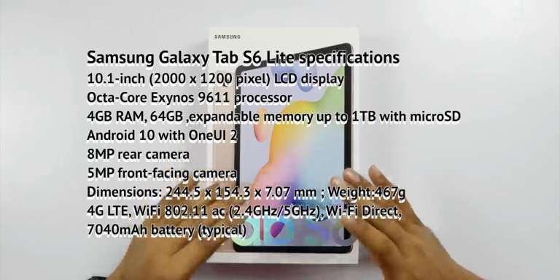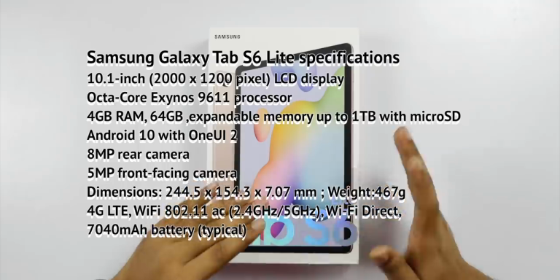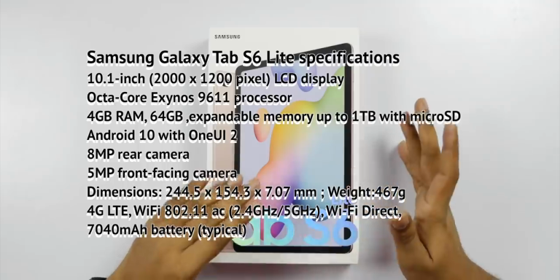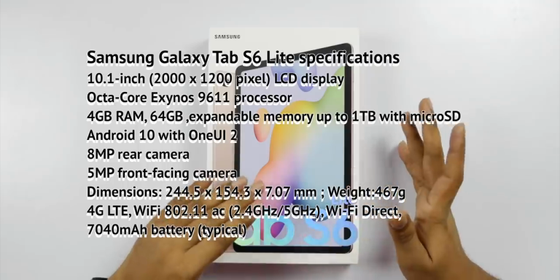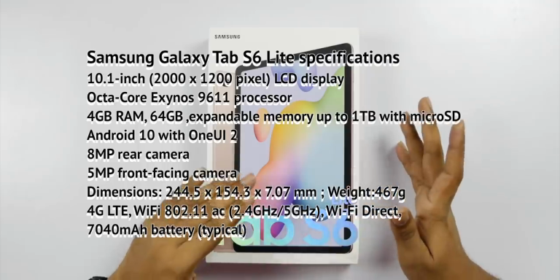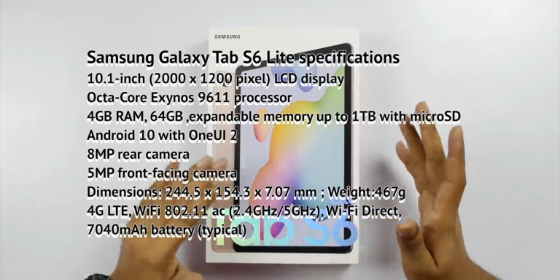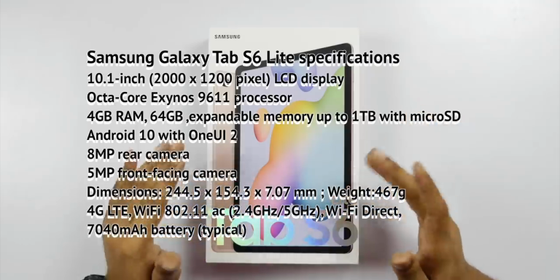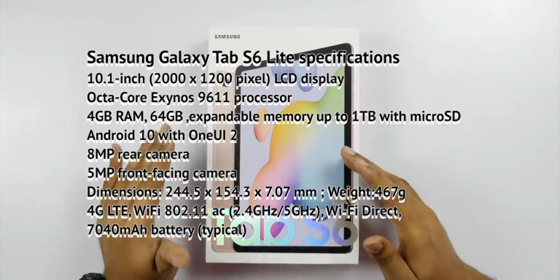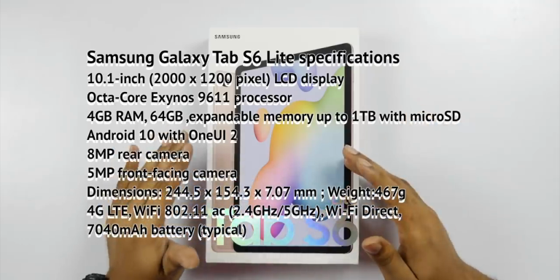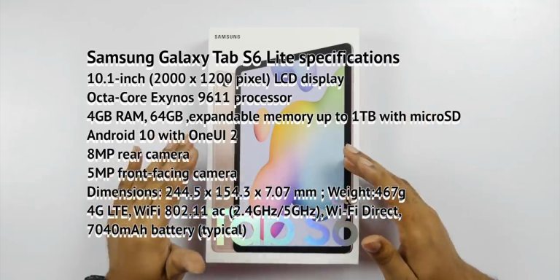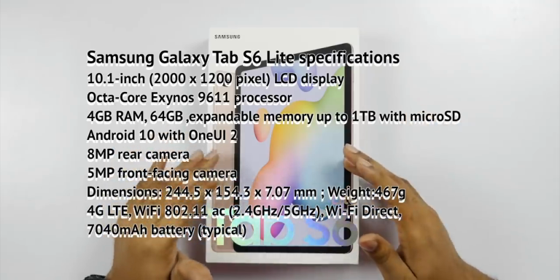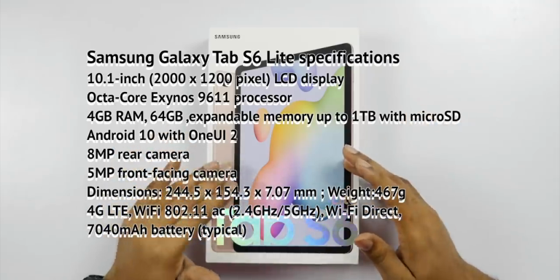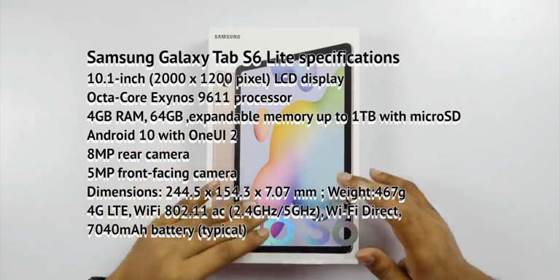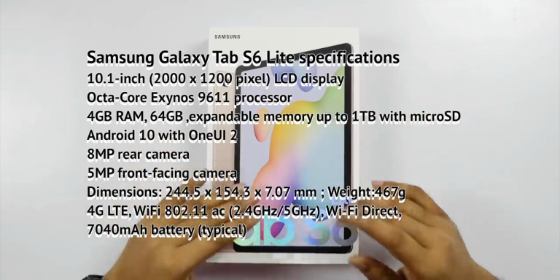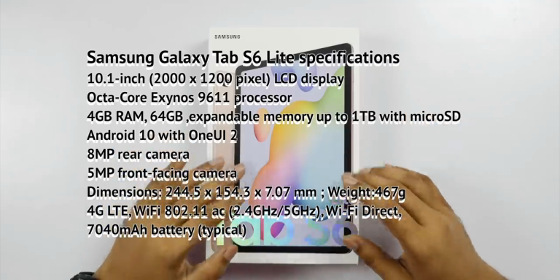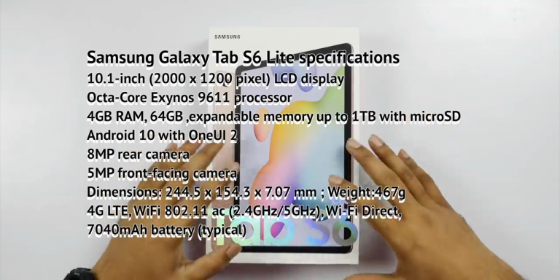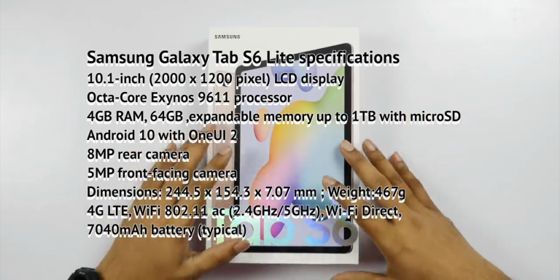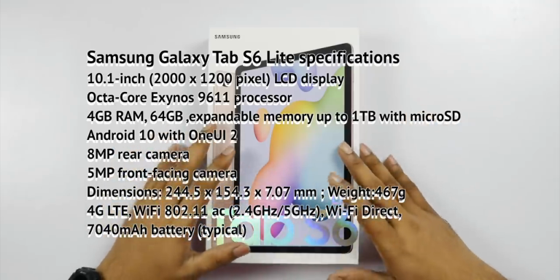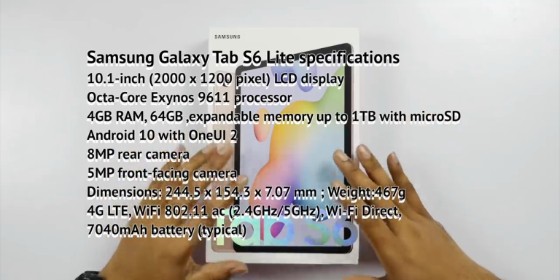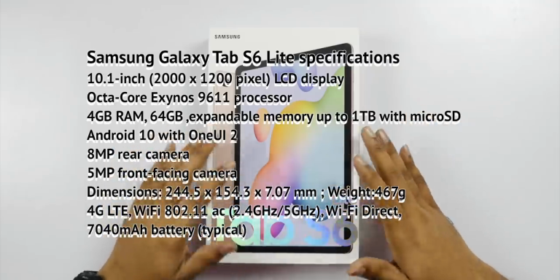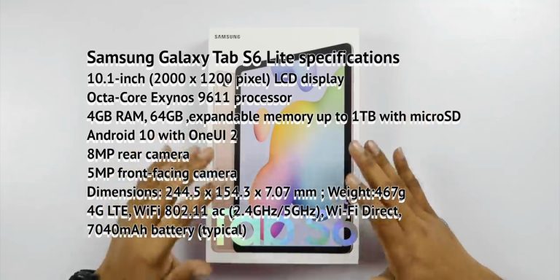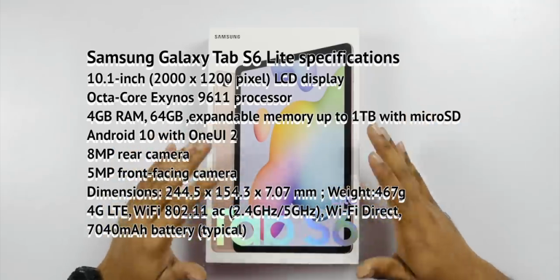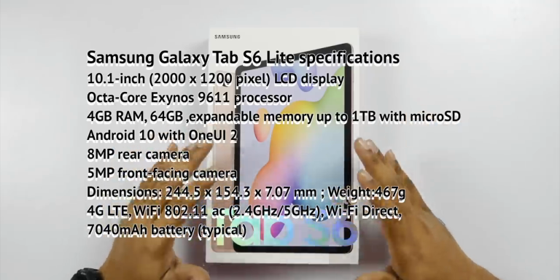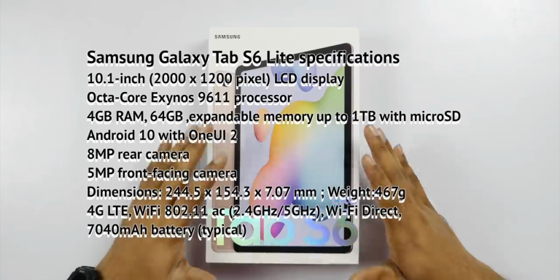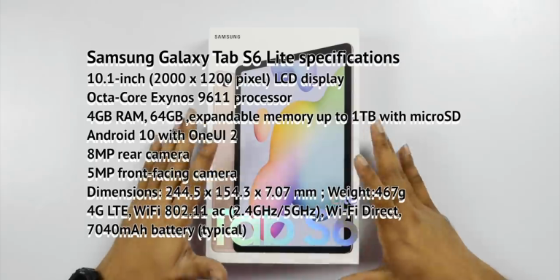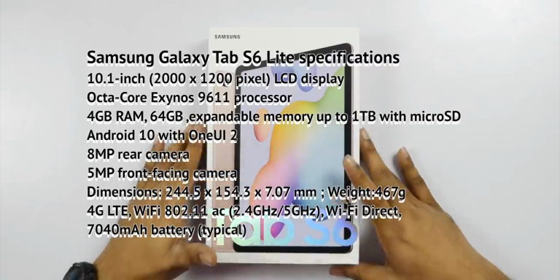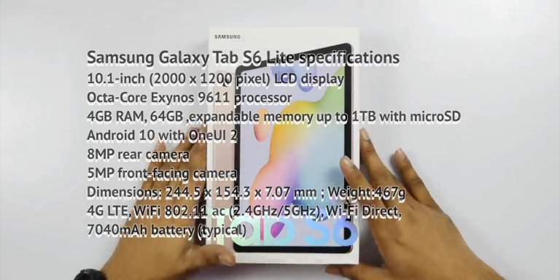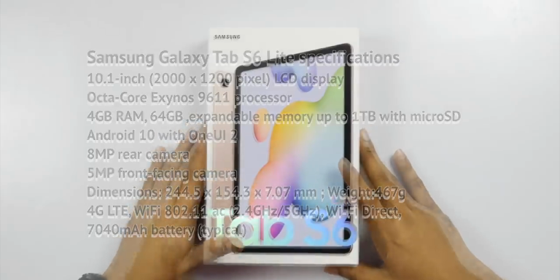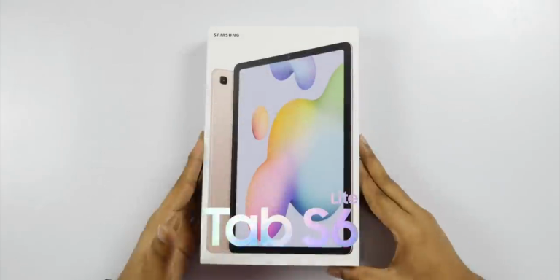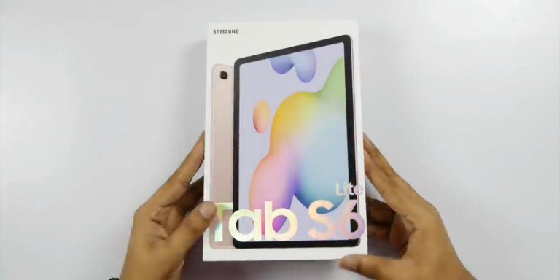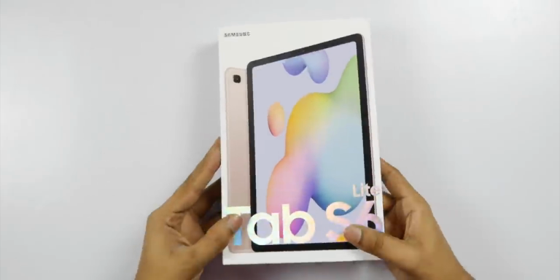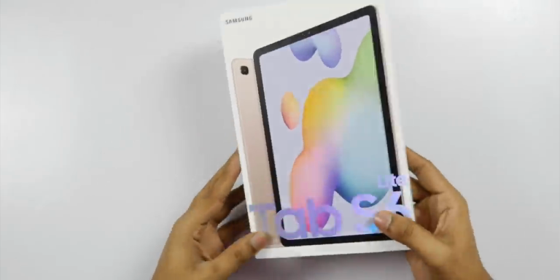The back camera is 8MP, the front camera is 5MP, it has stereo speakers and a 7040mAh battery. These are the specifications of the Samsung Galaxy Tab S6 Lite.